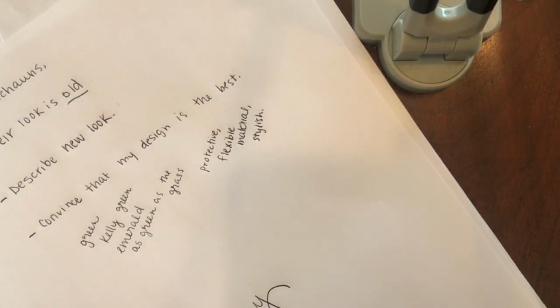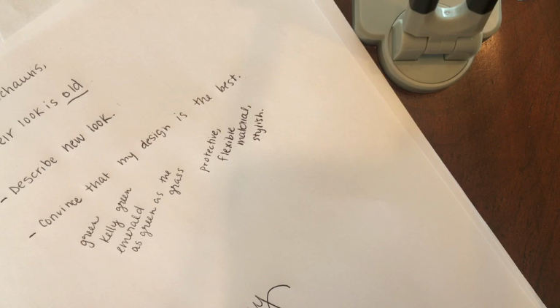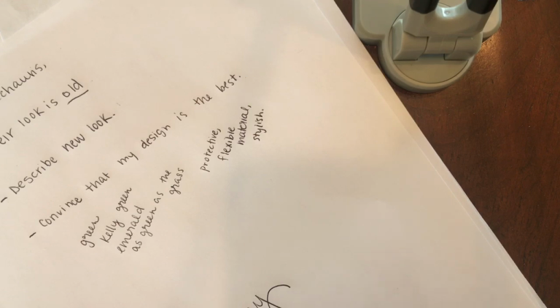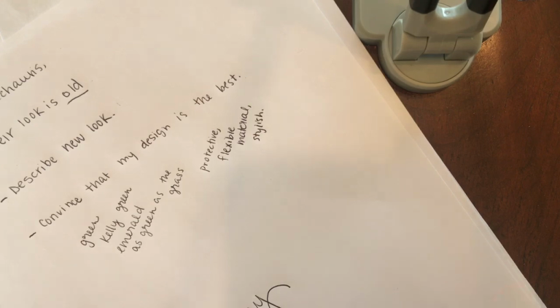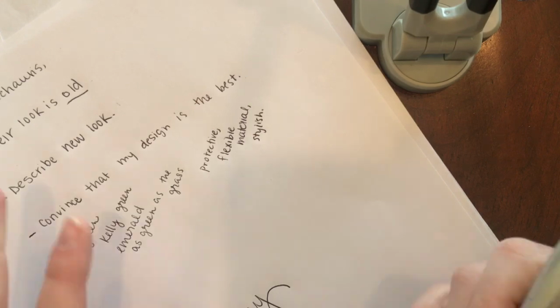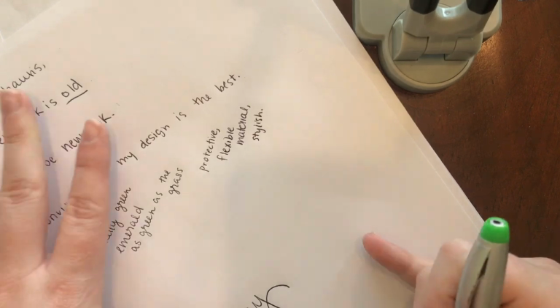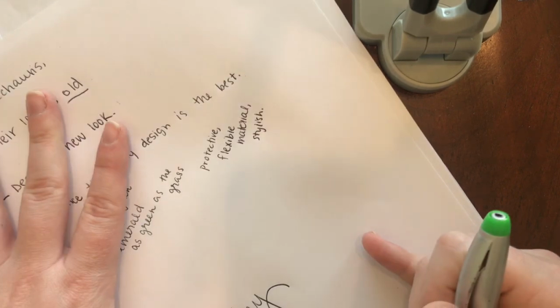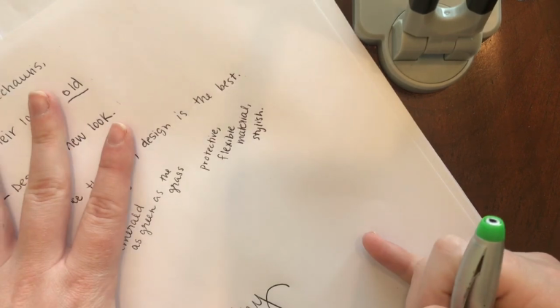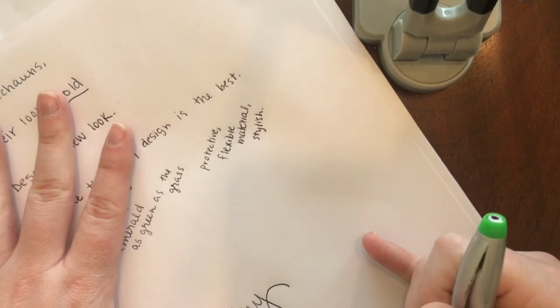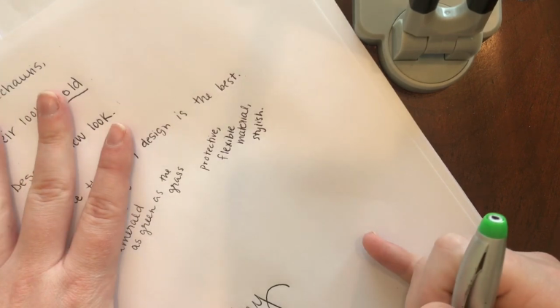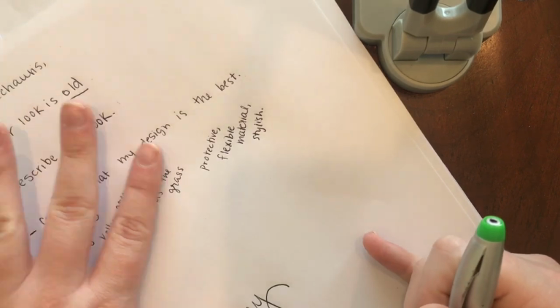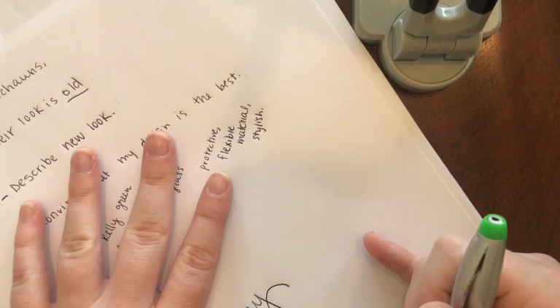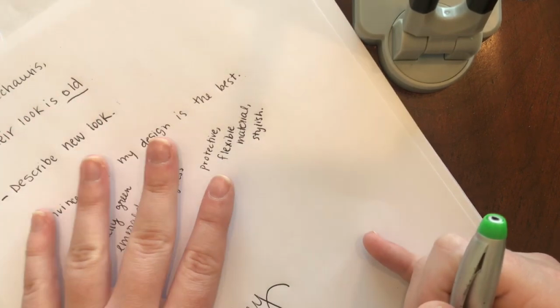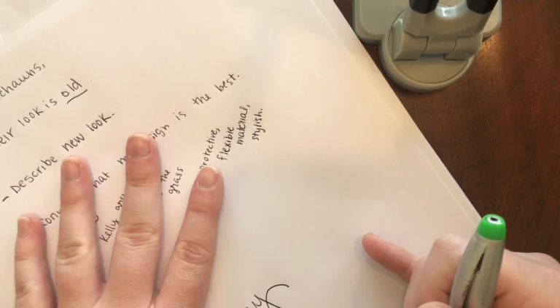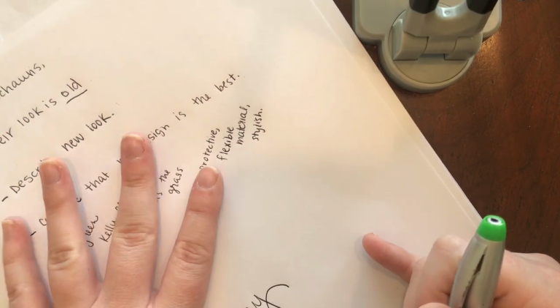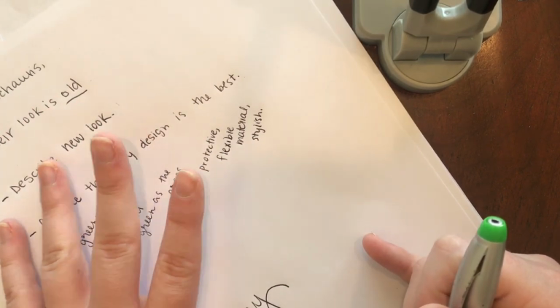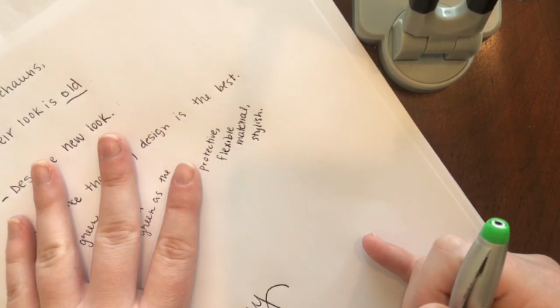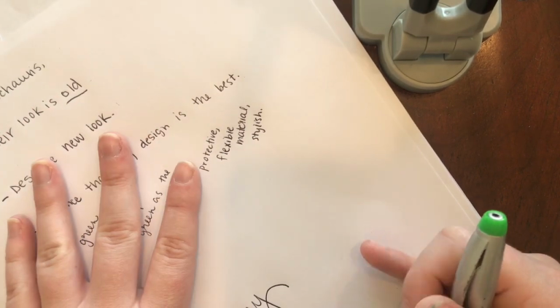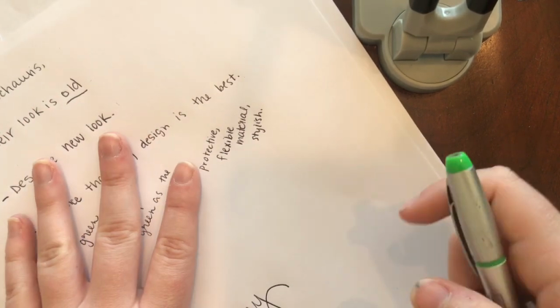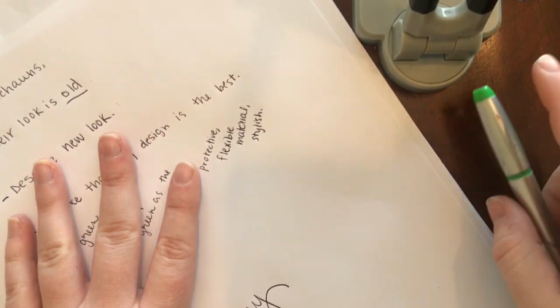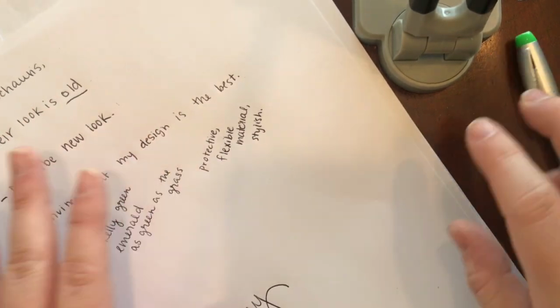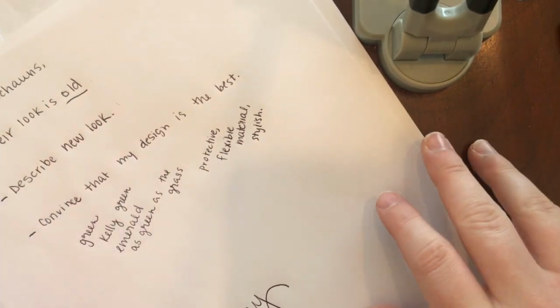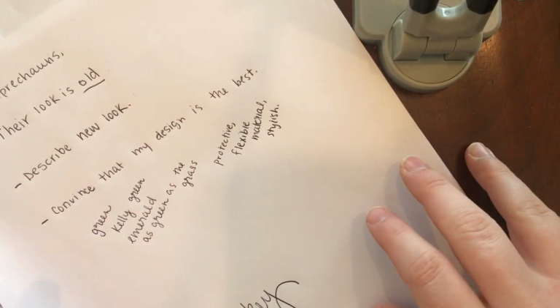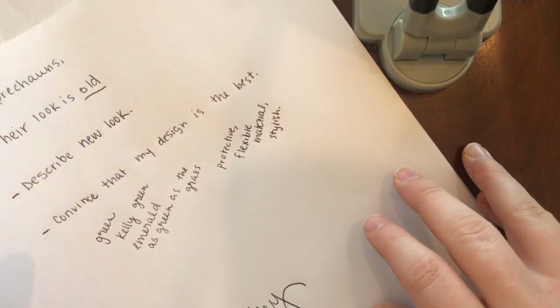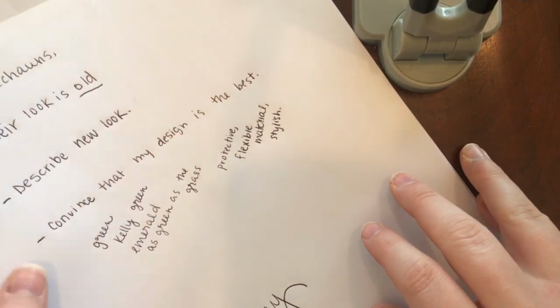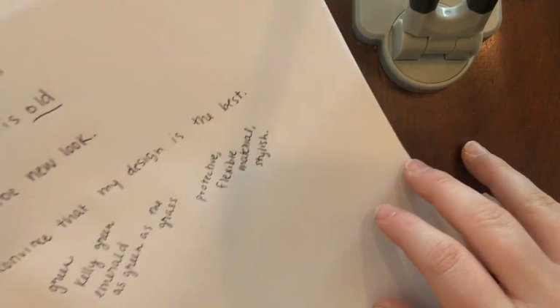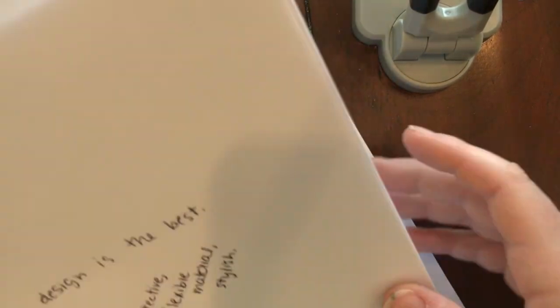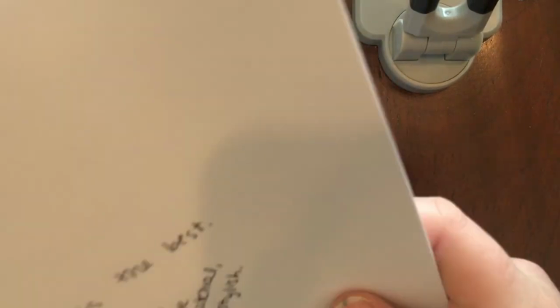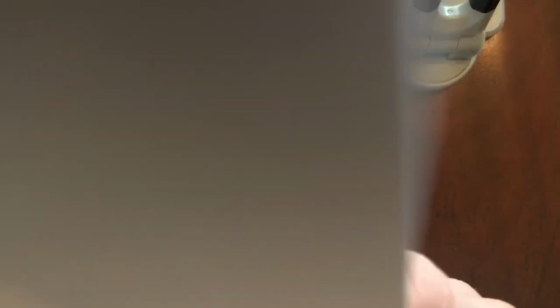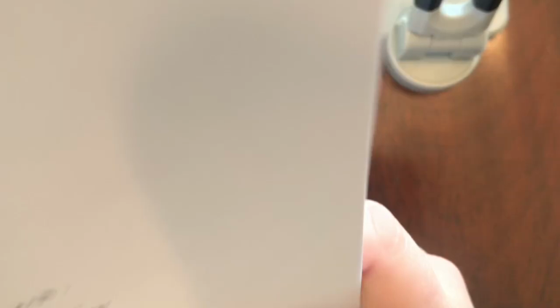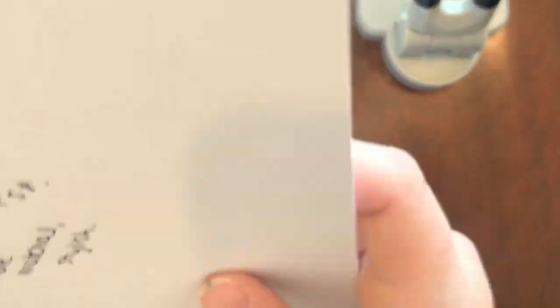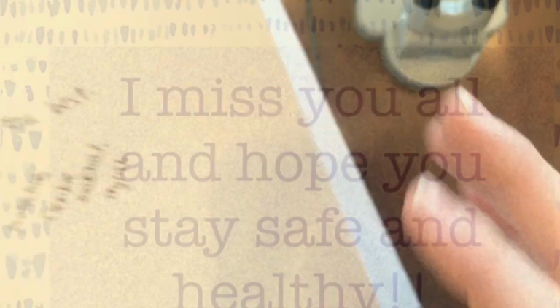And you can do all of this on the computer too — I just like to write it out. Alright, happy designing!